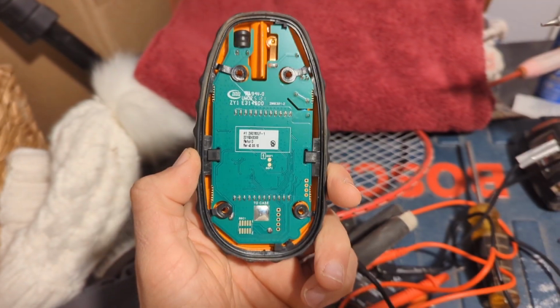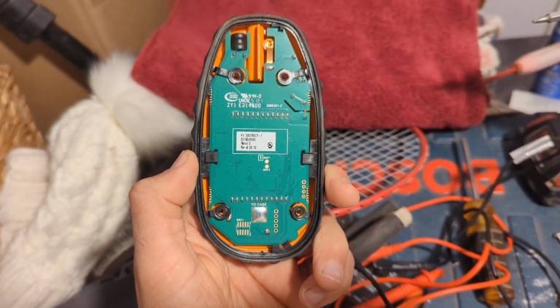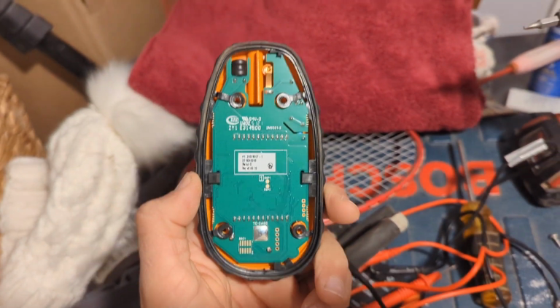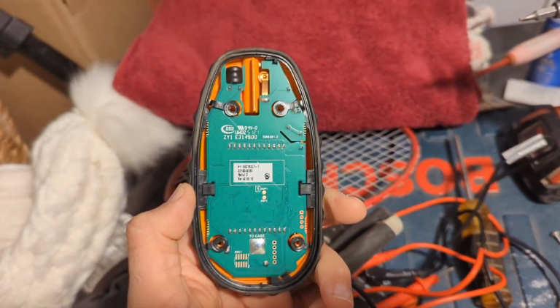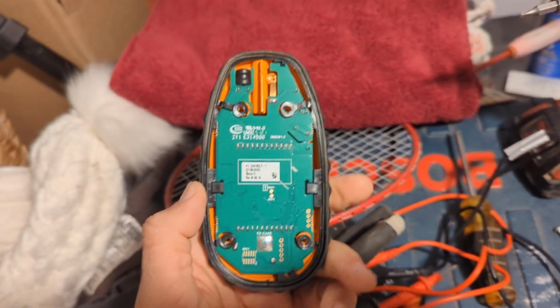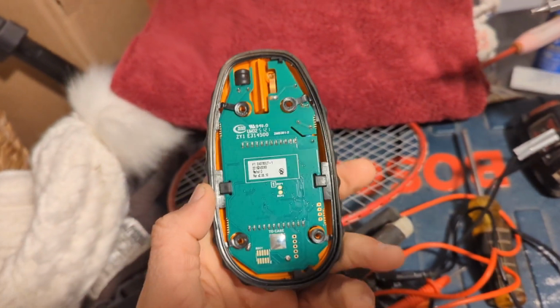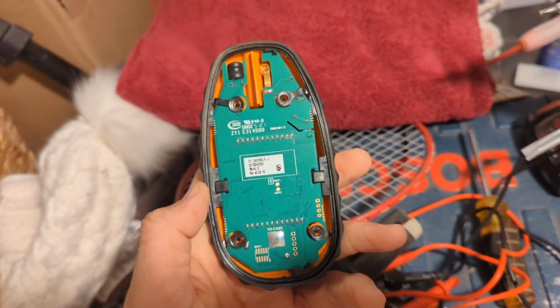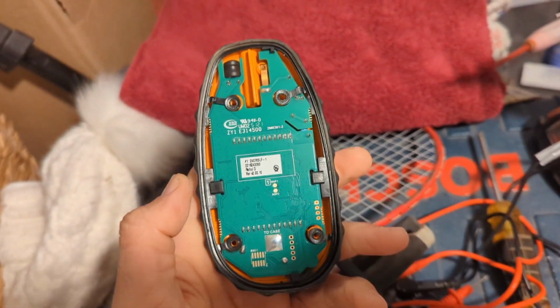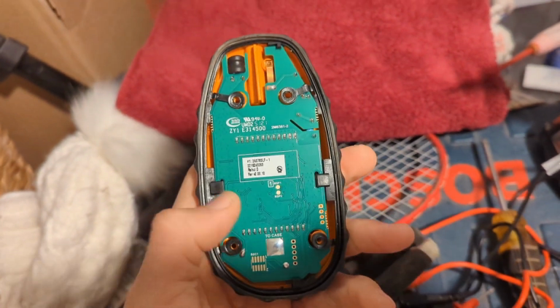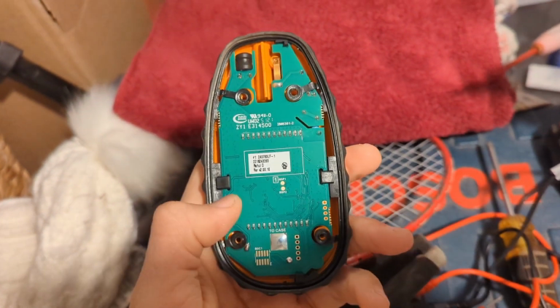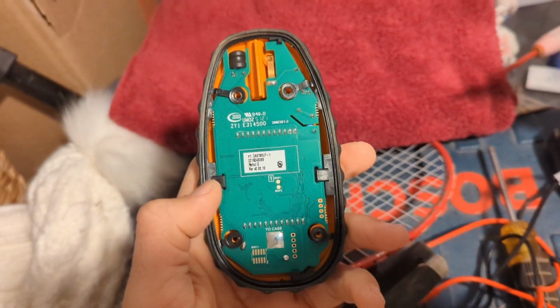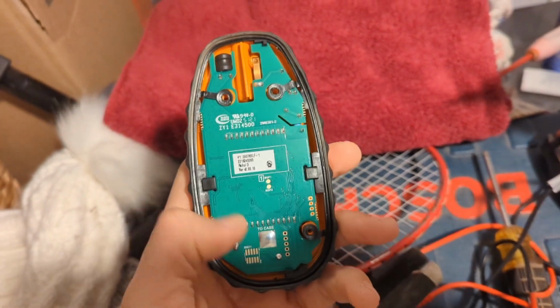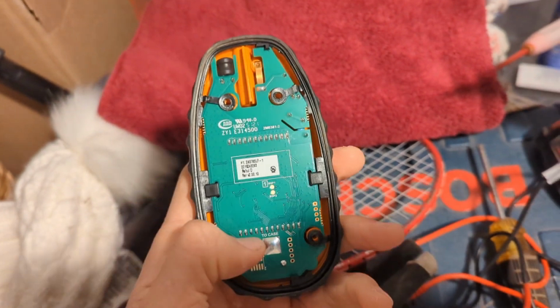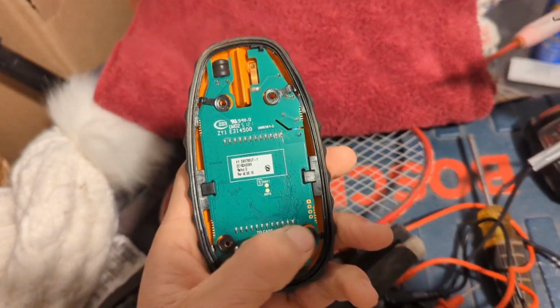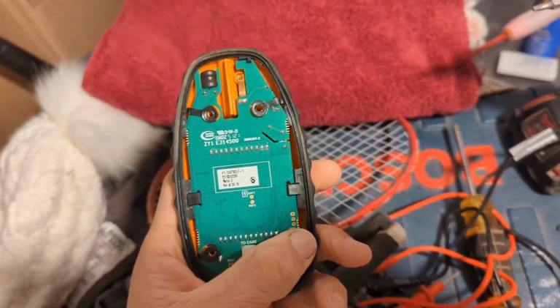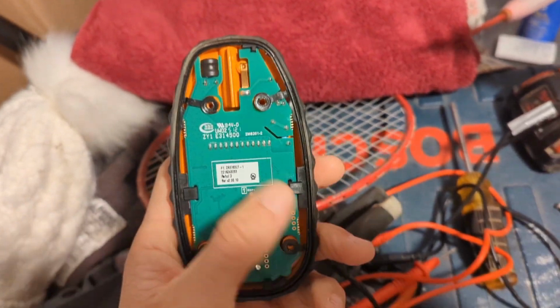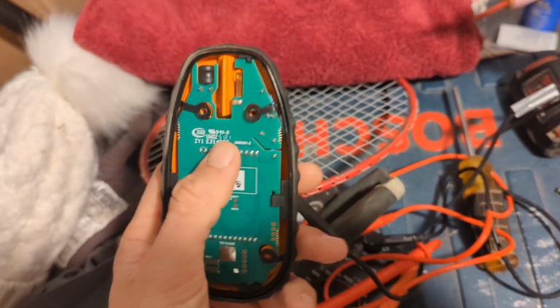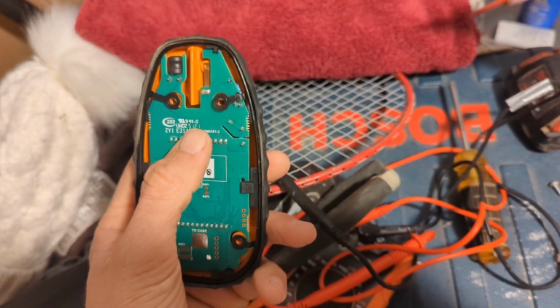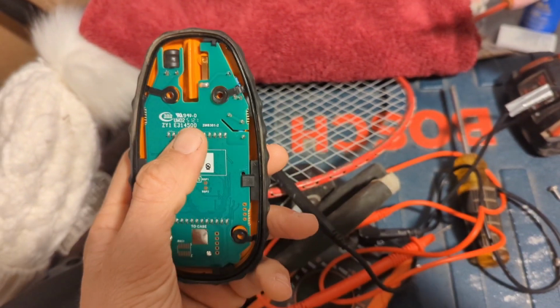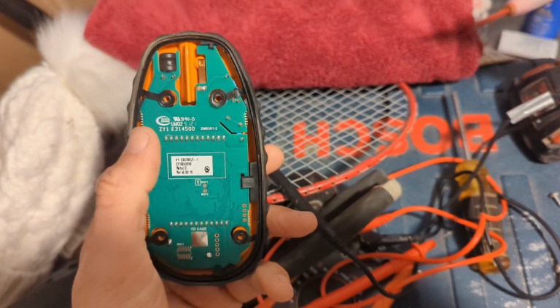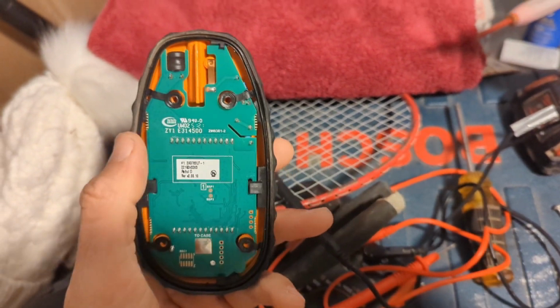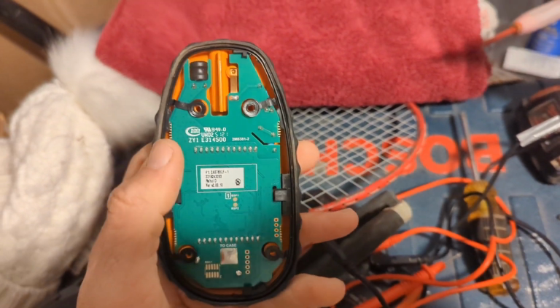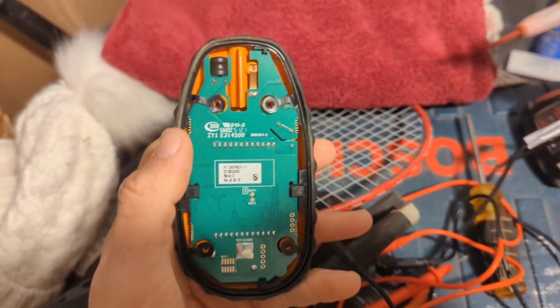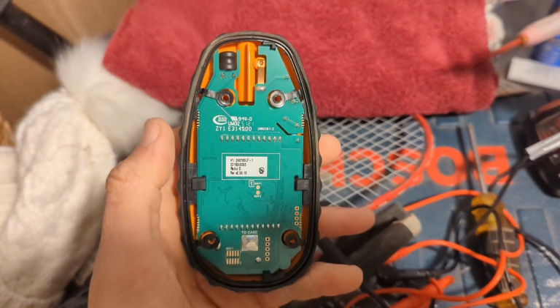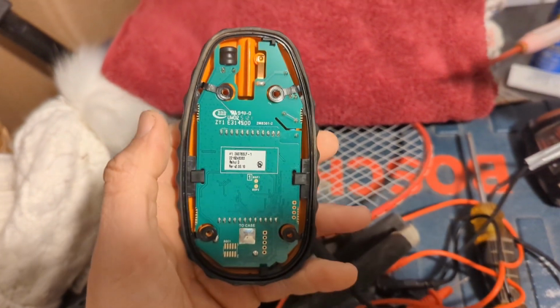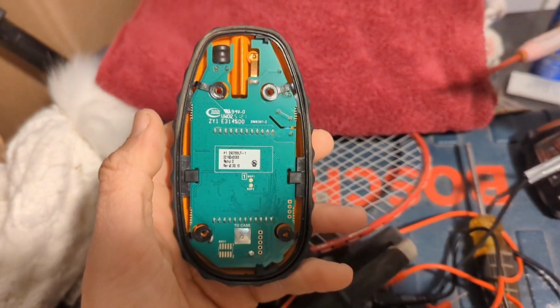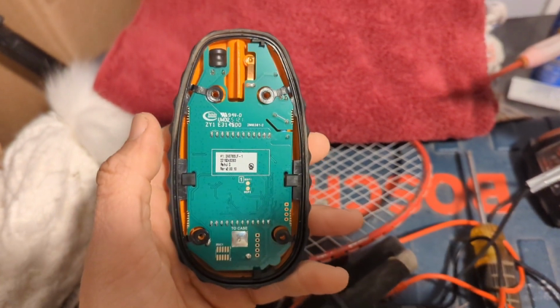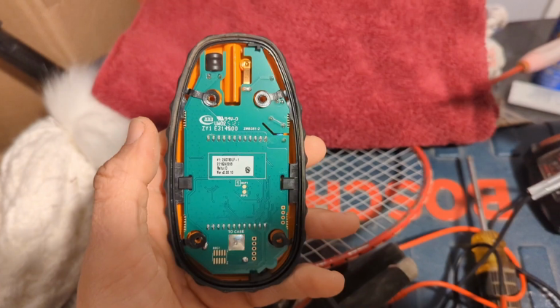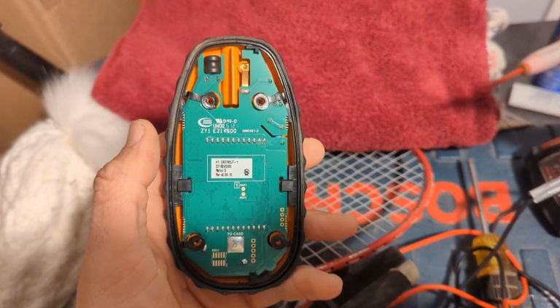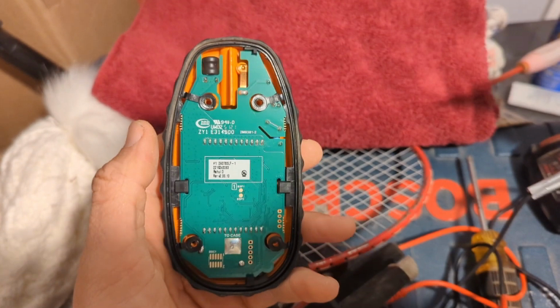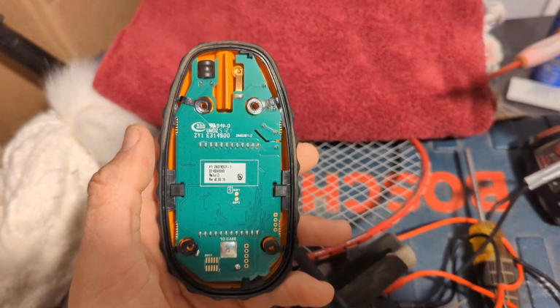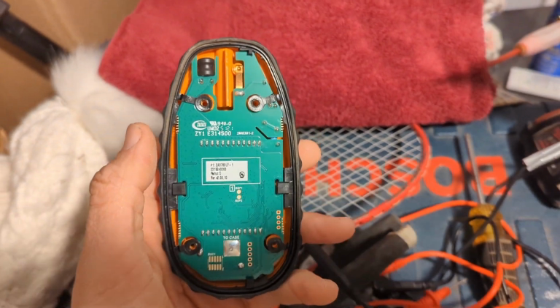I got the new battery in. Trying to get the circuit board back in with all the plugs in. Almost there.